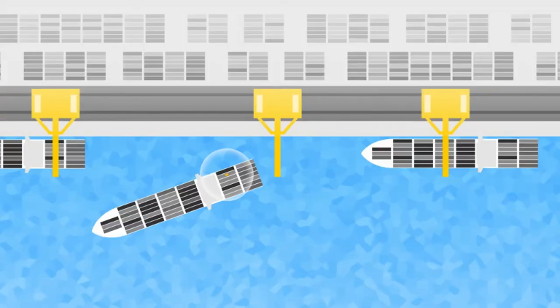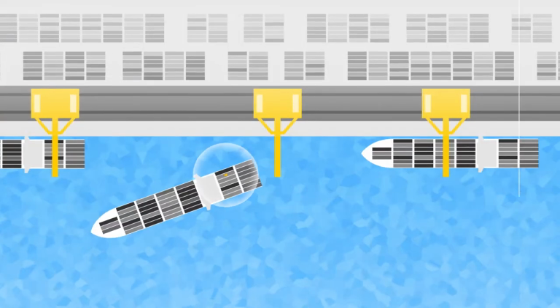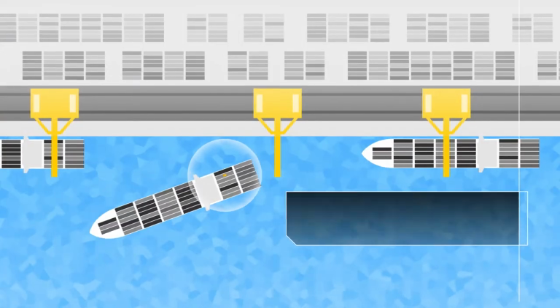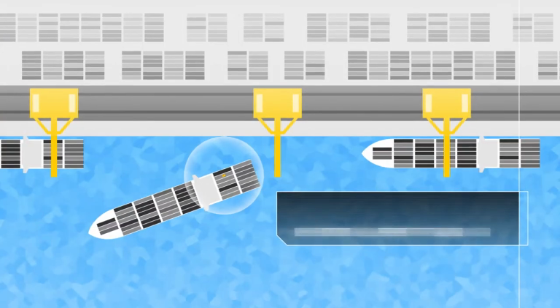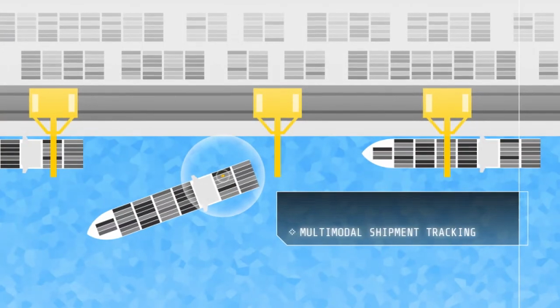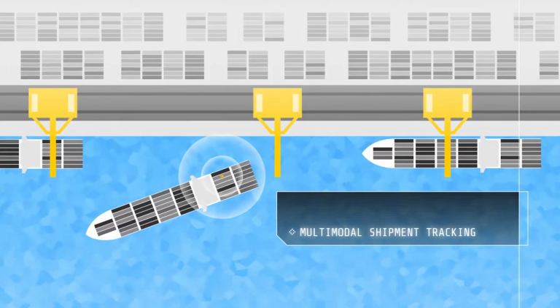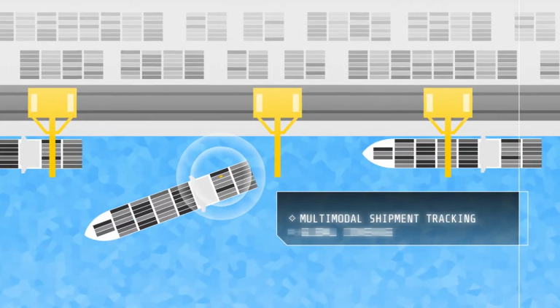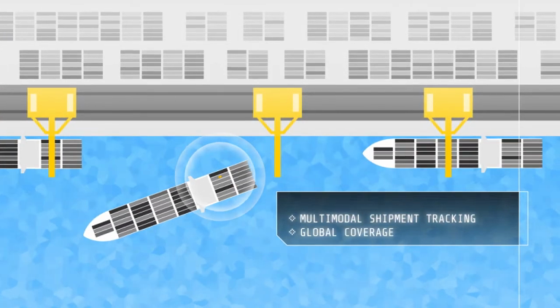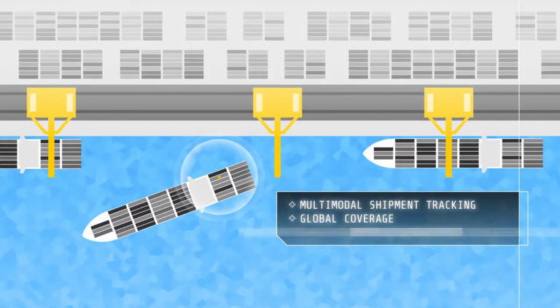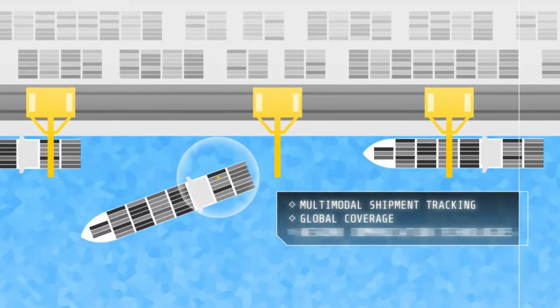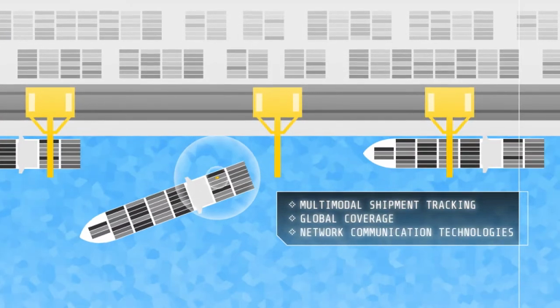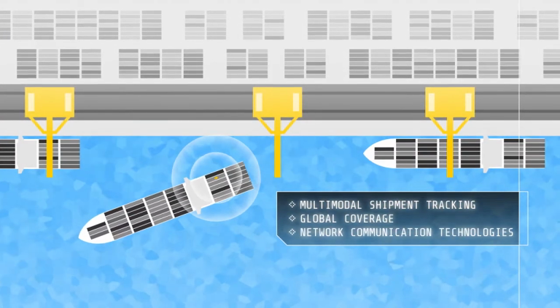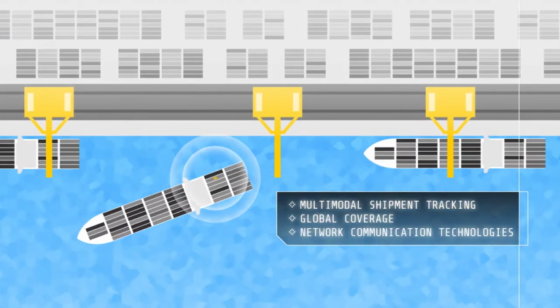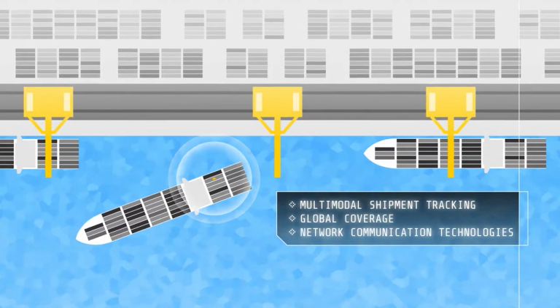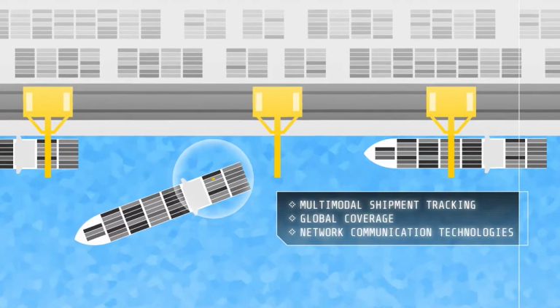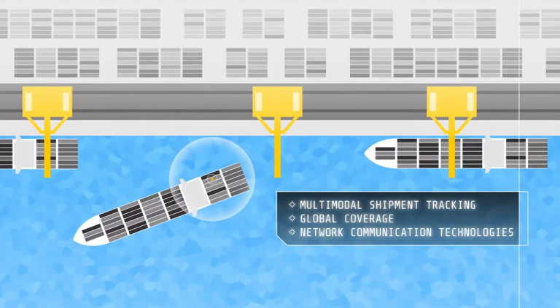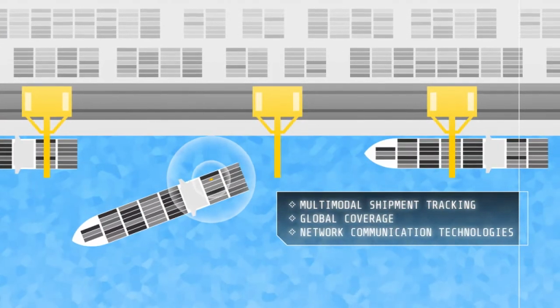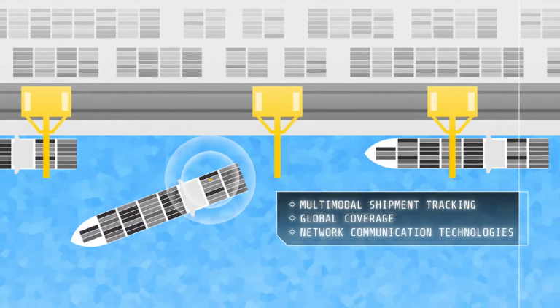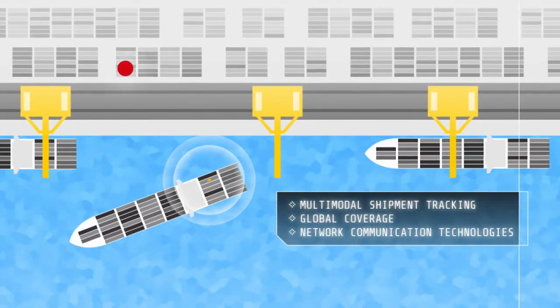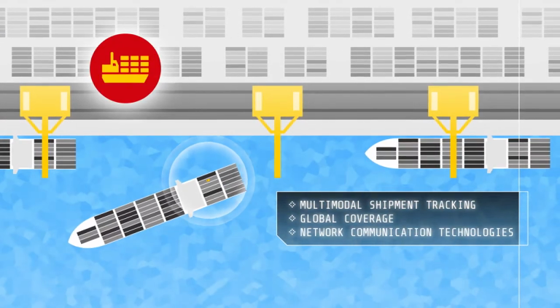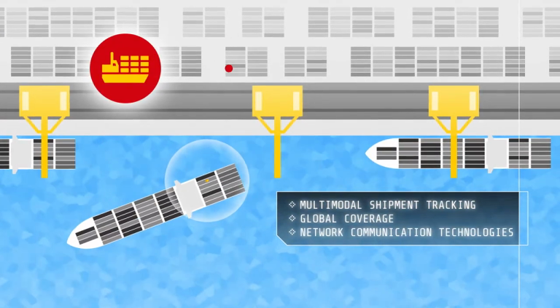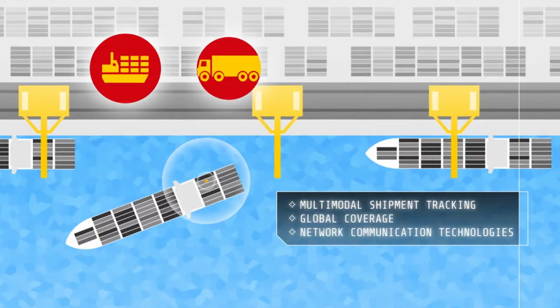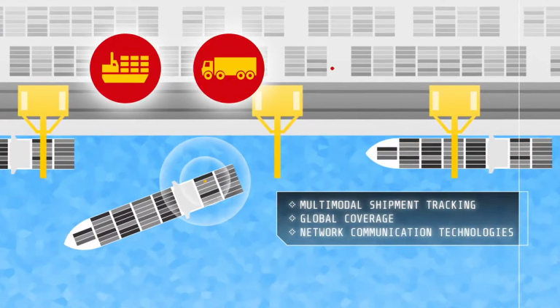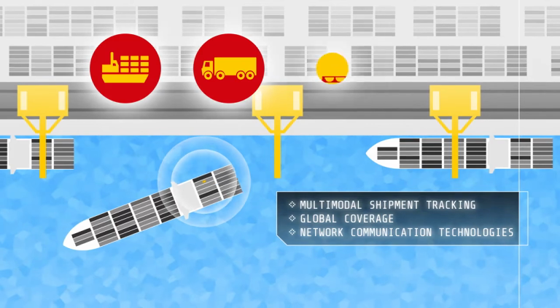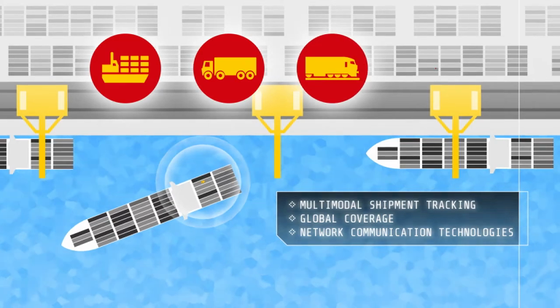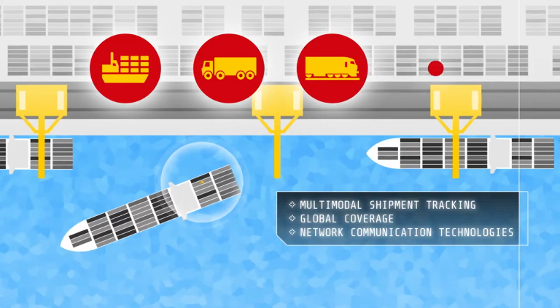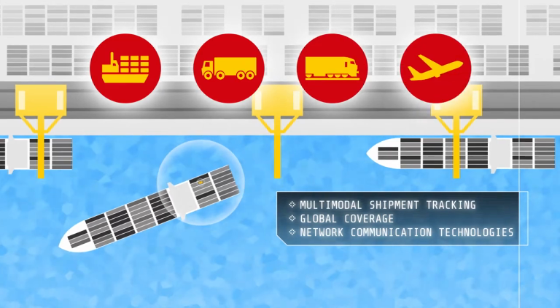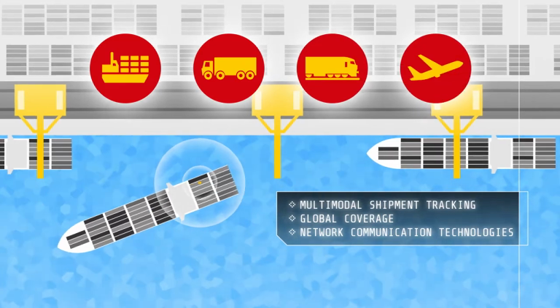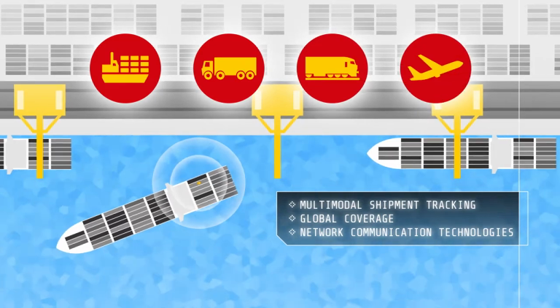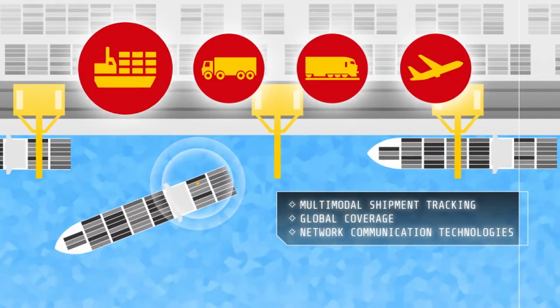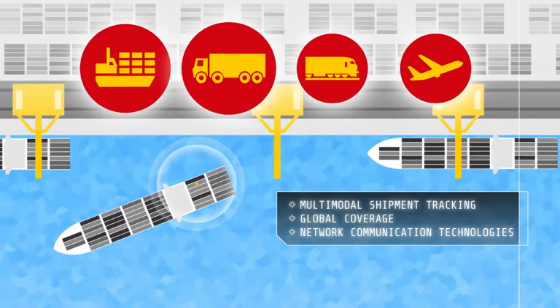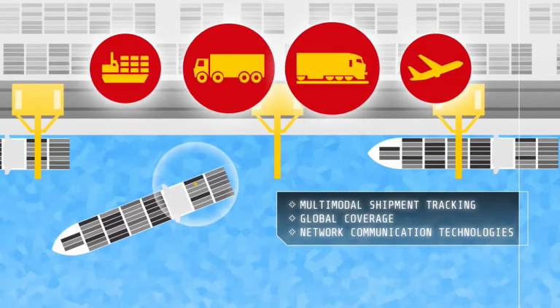Once attached to your assets, the sensors actively monitor your shipment on its journey, no matter the mode of transport.